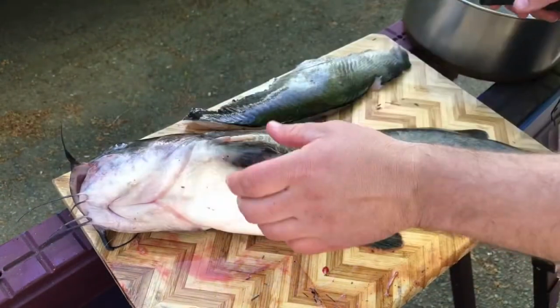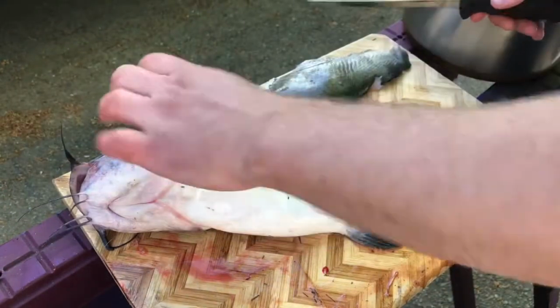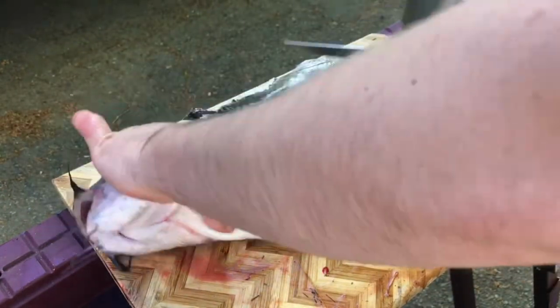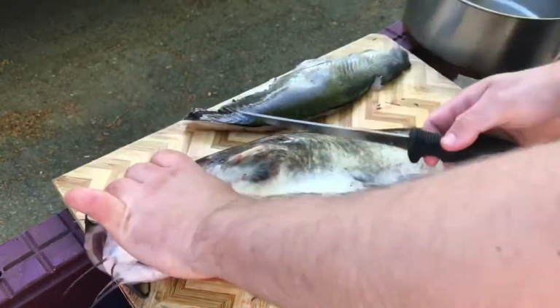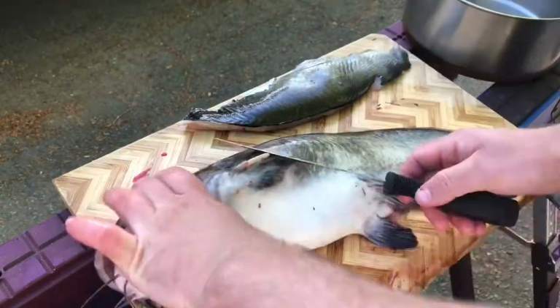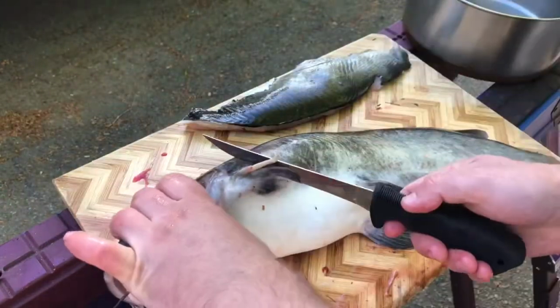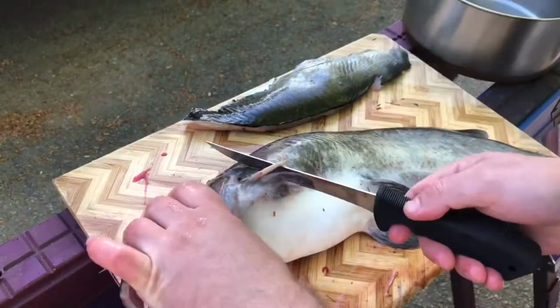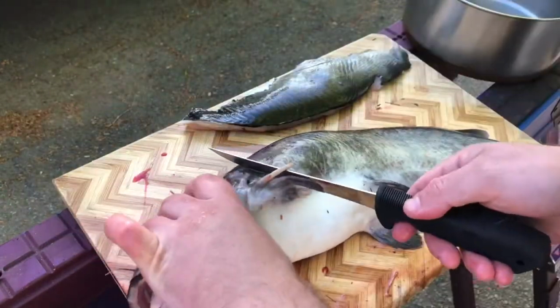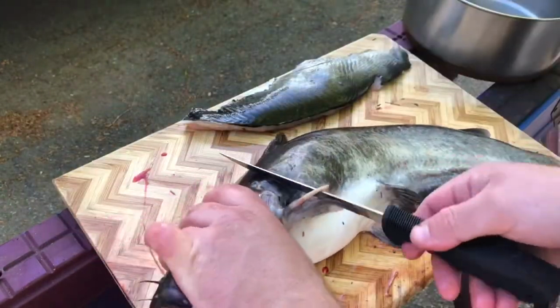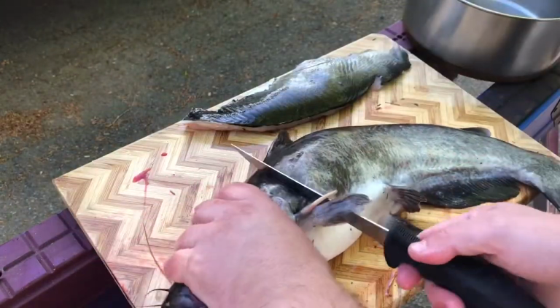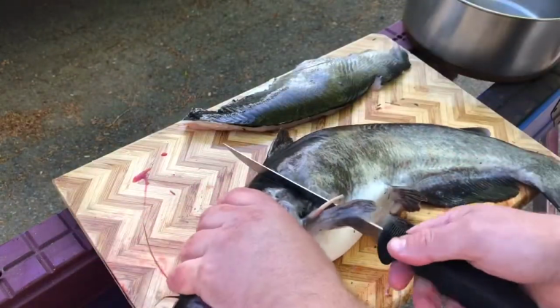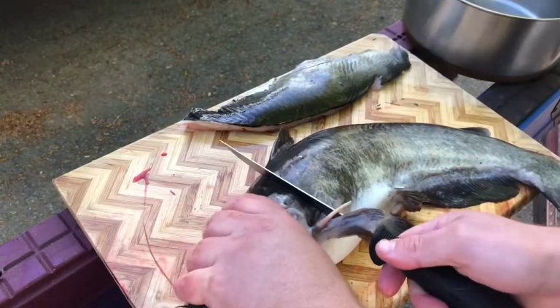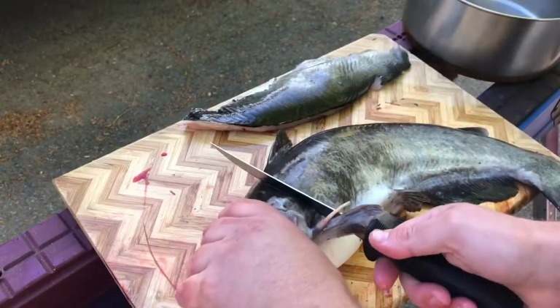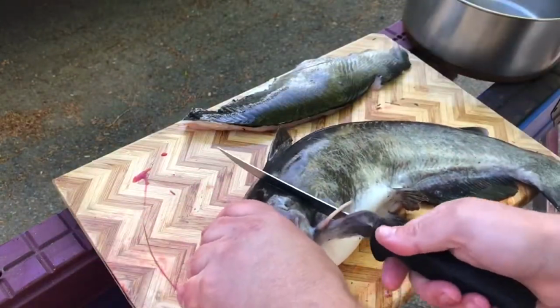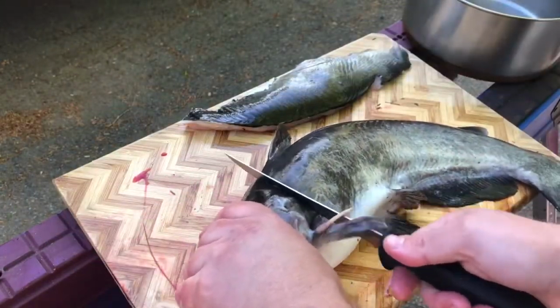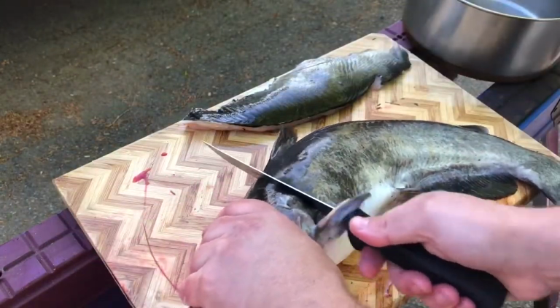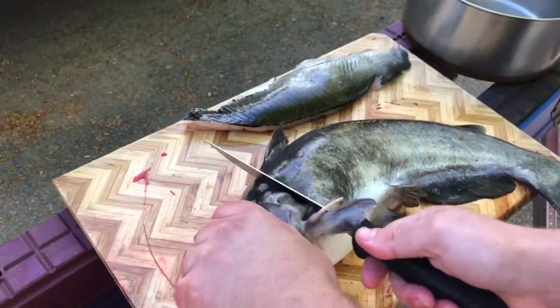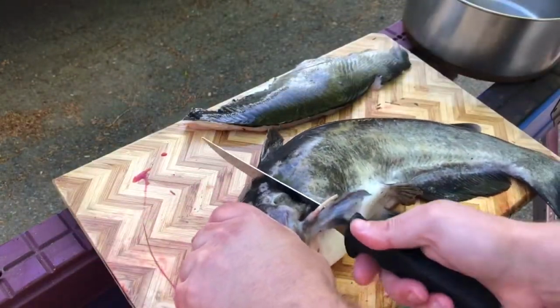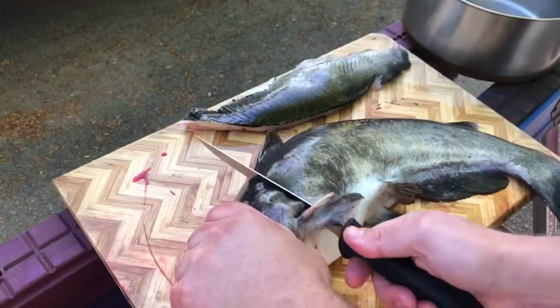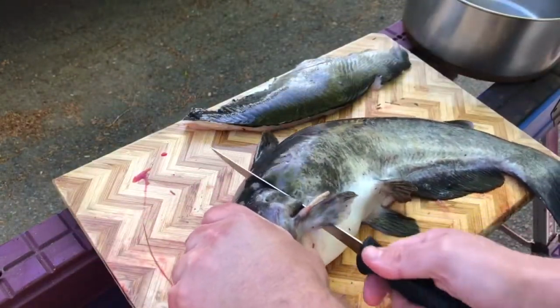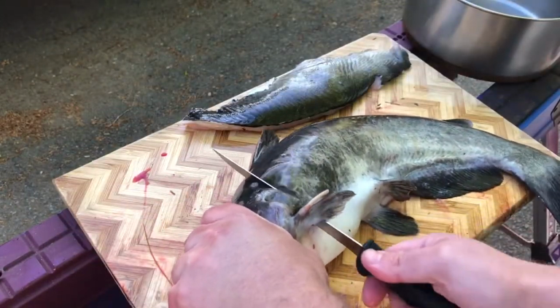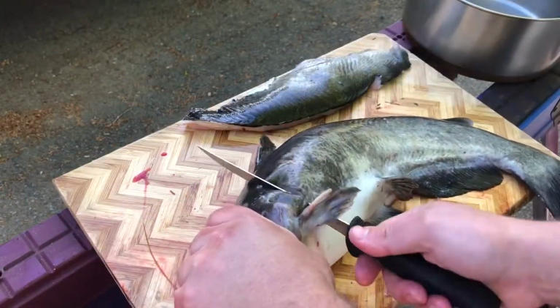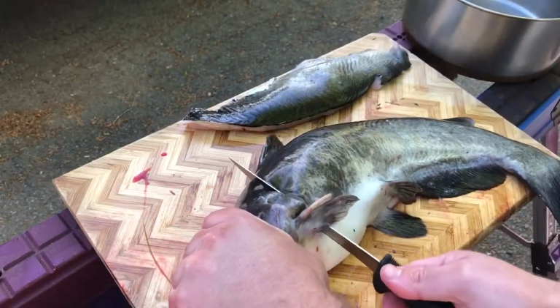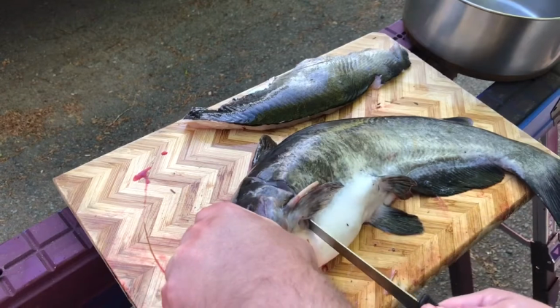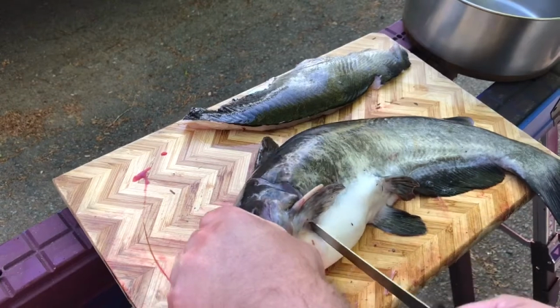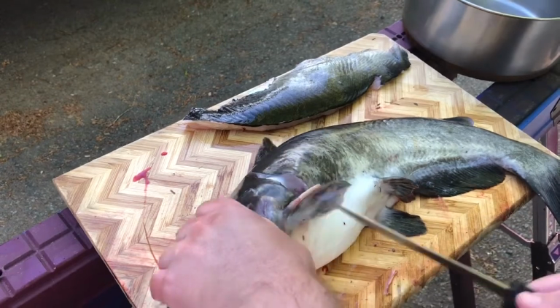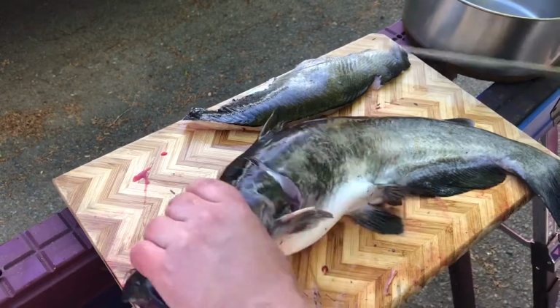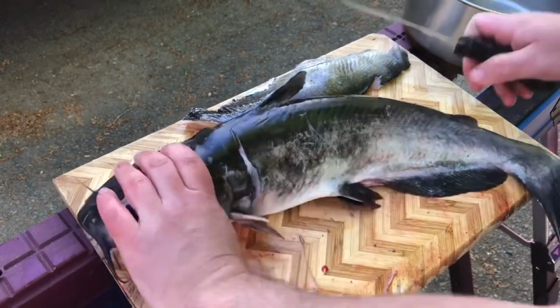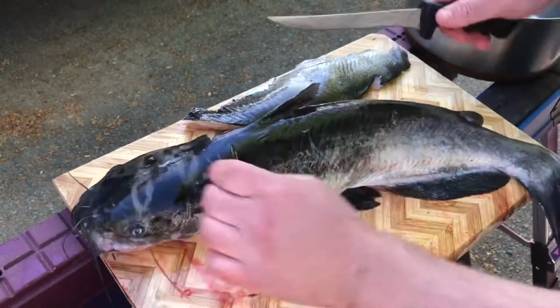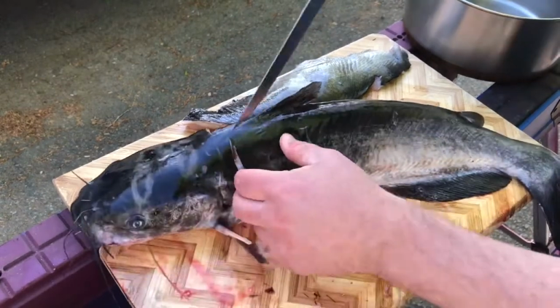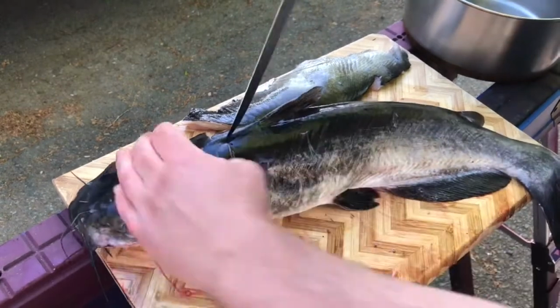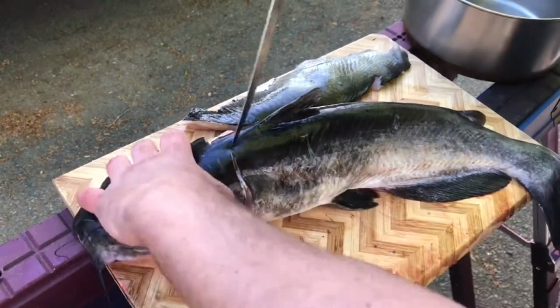Flip the catfish over and do the exact same thing on the other side.